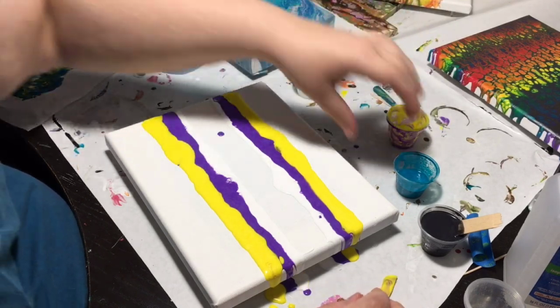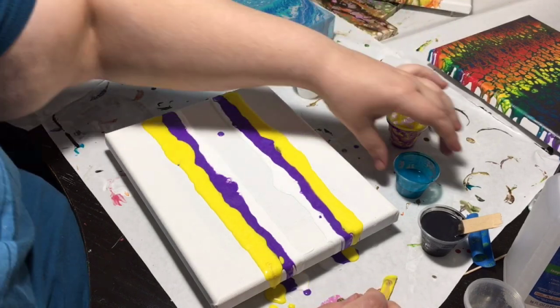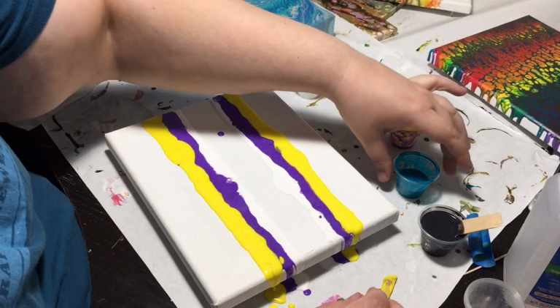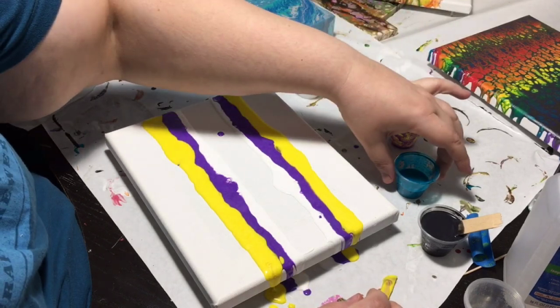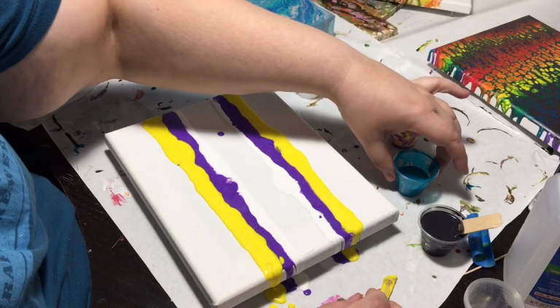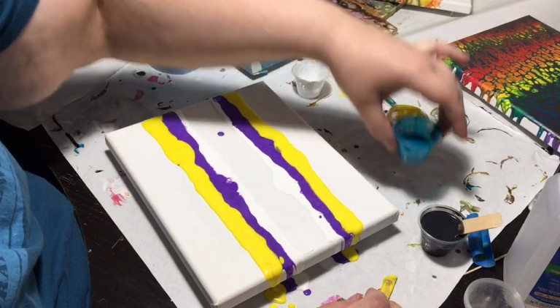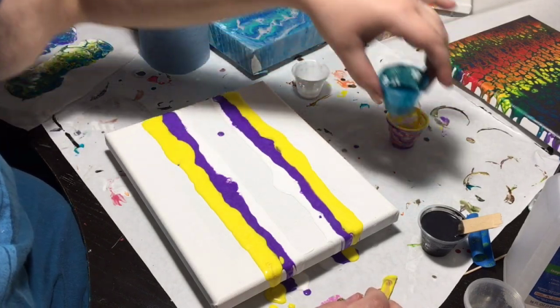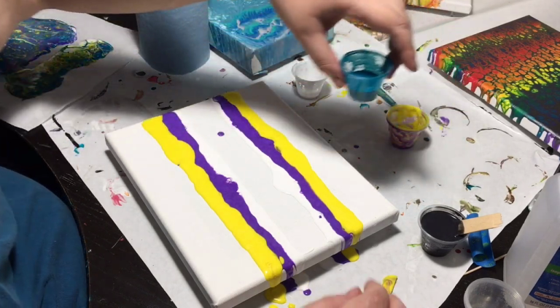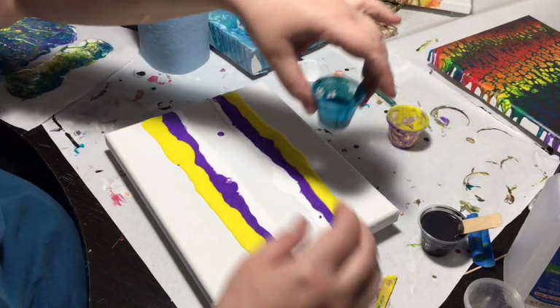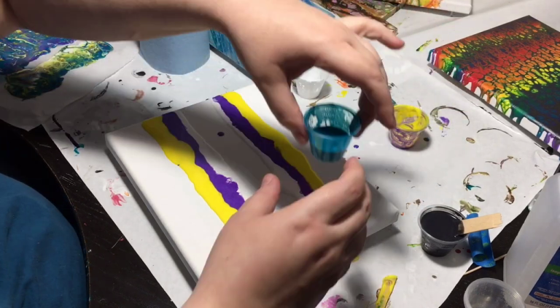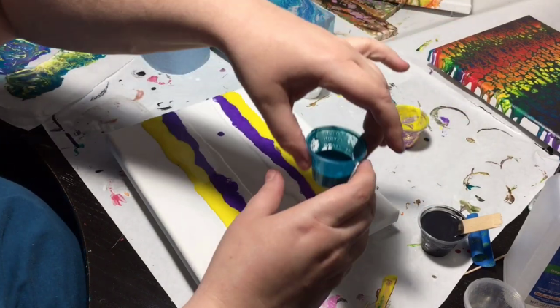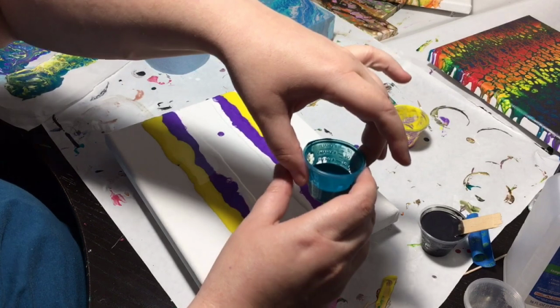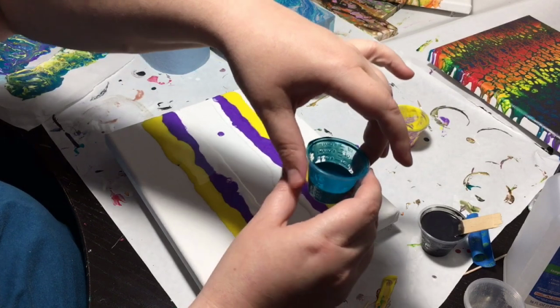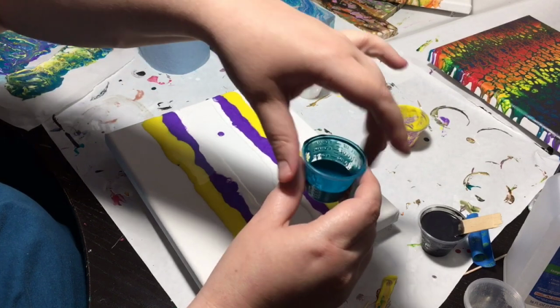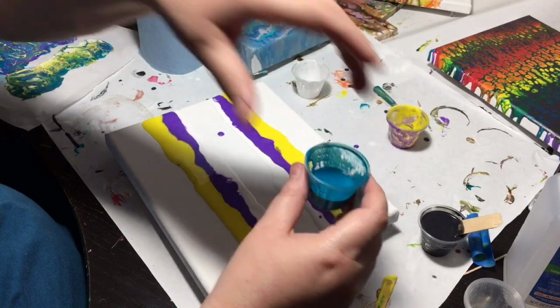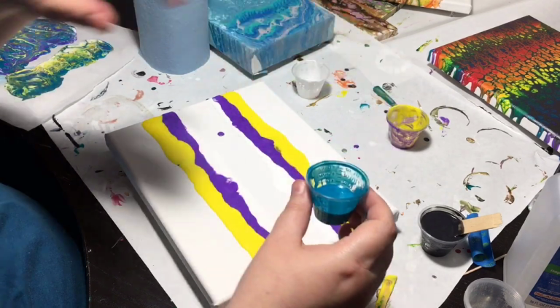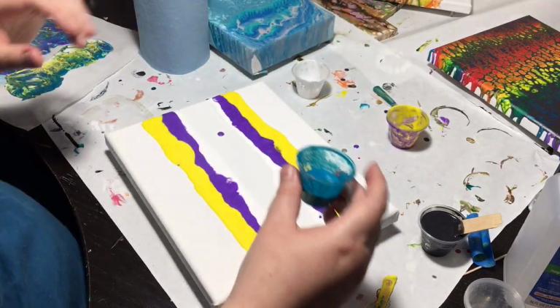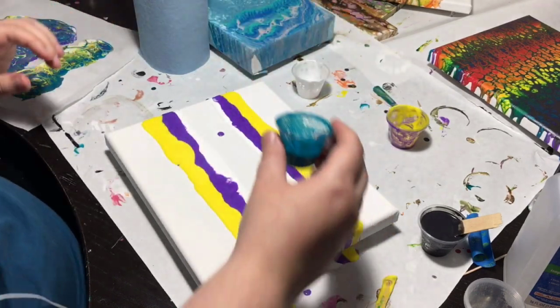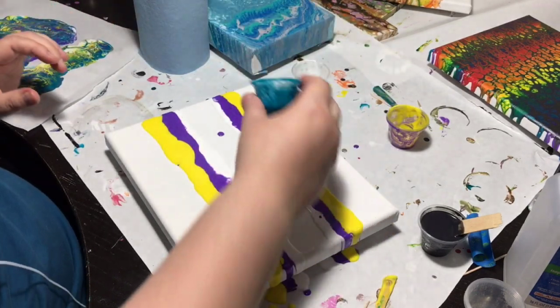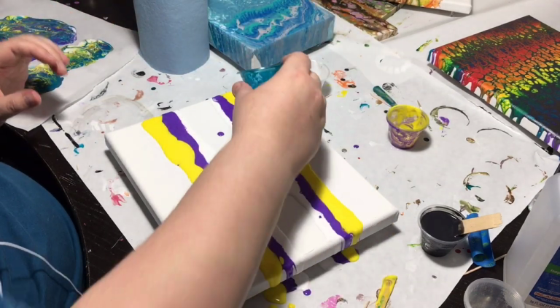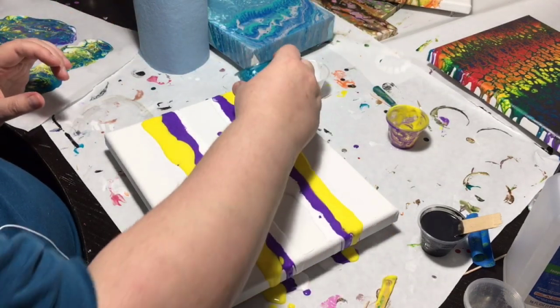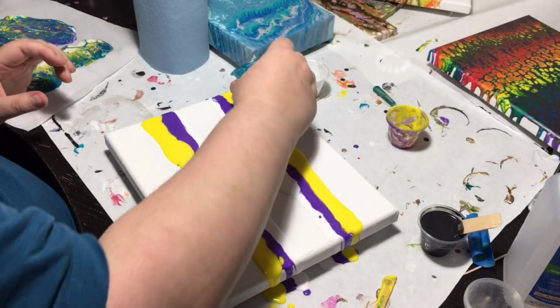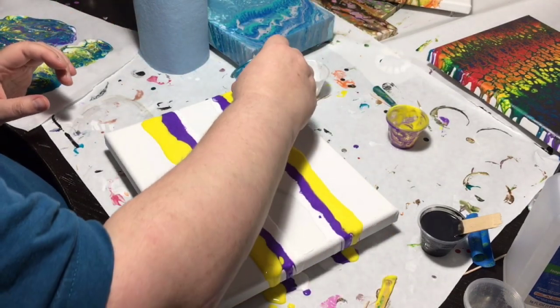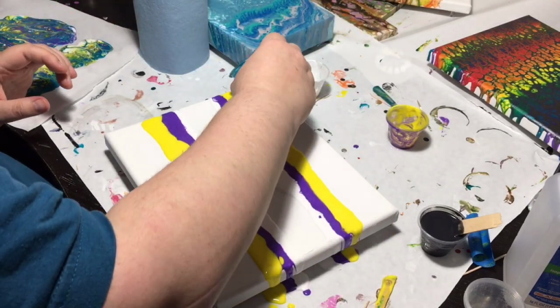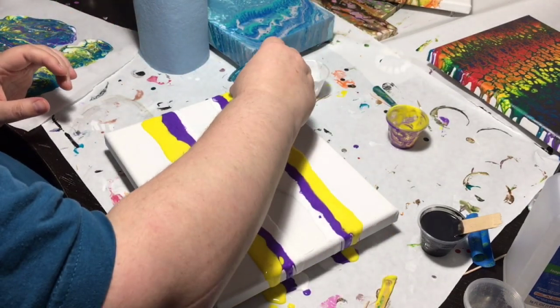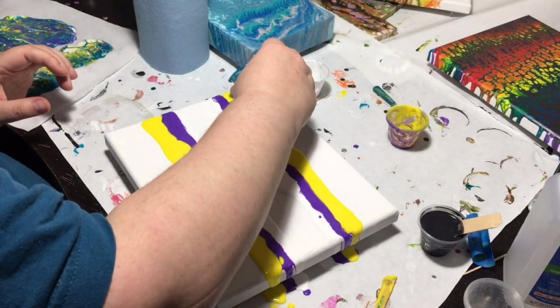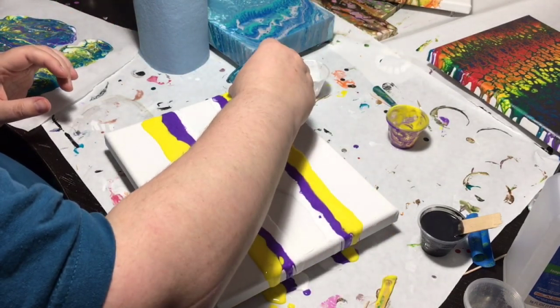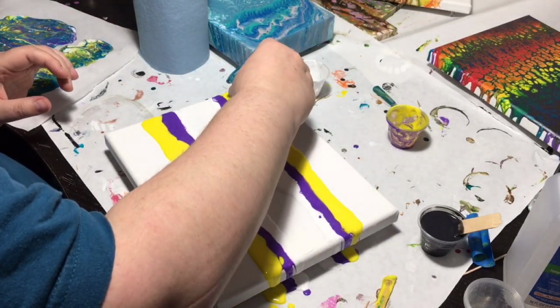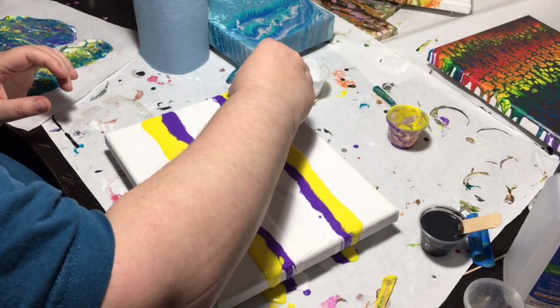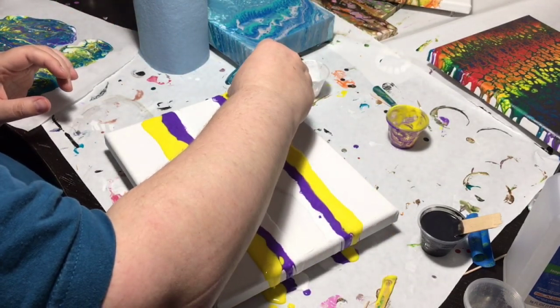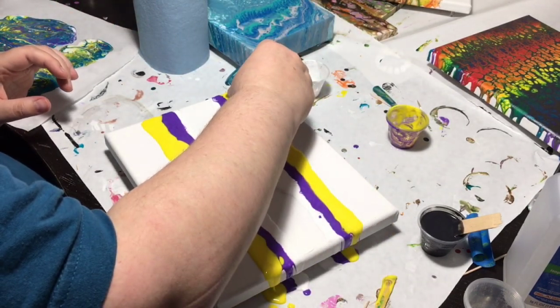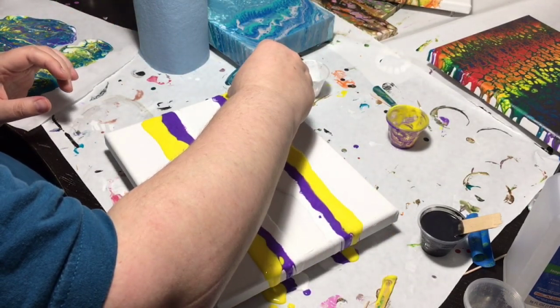And then we've got the teal, which is the last color.